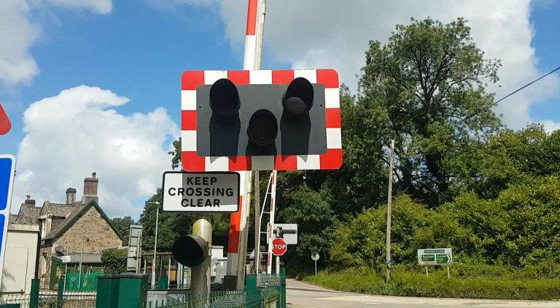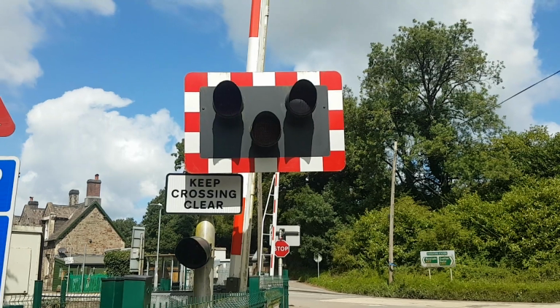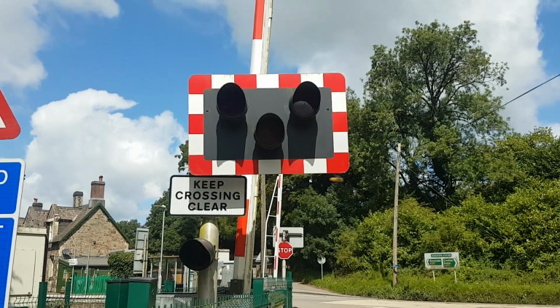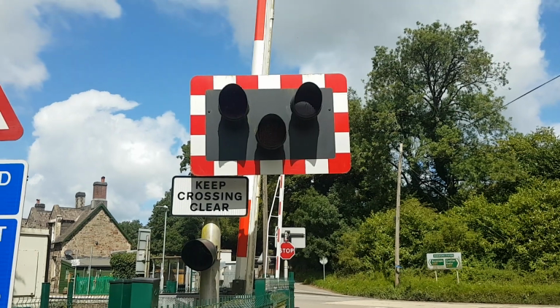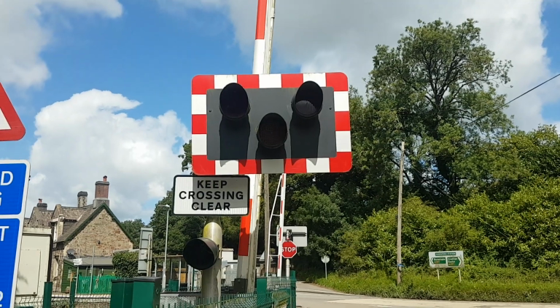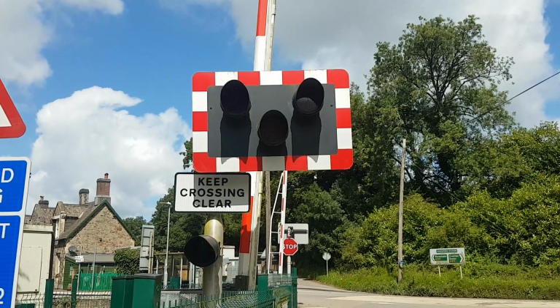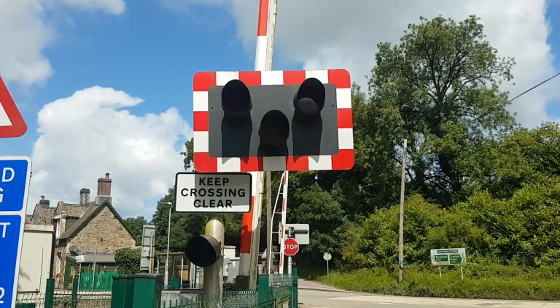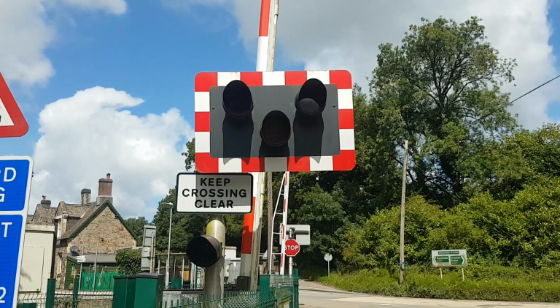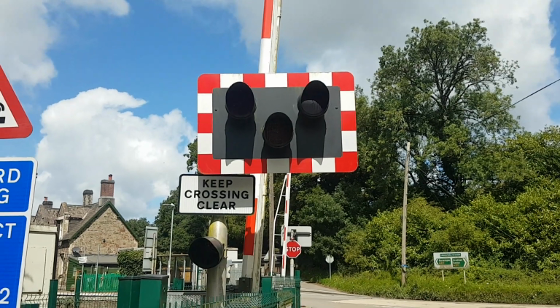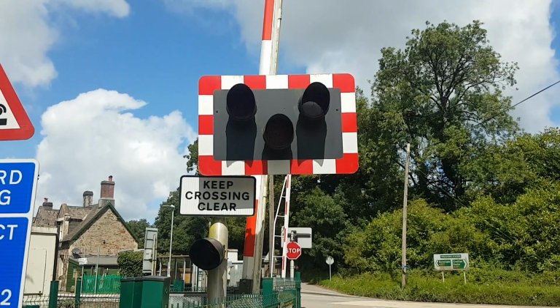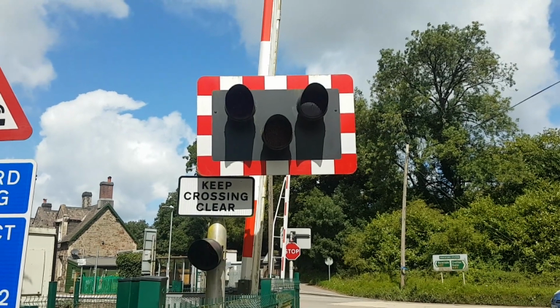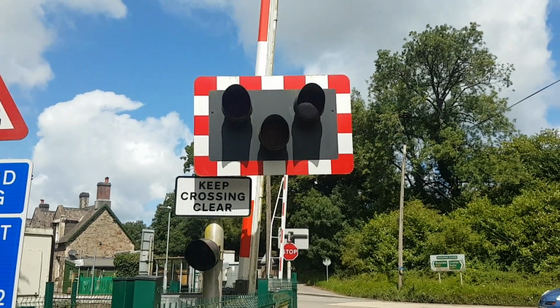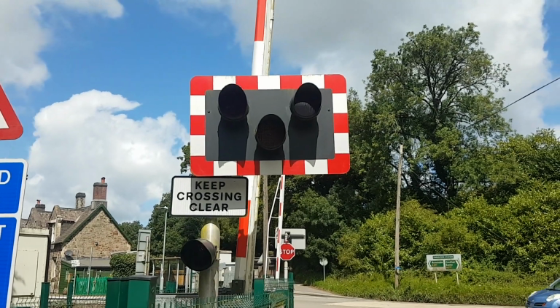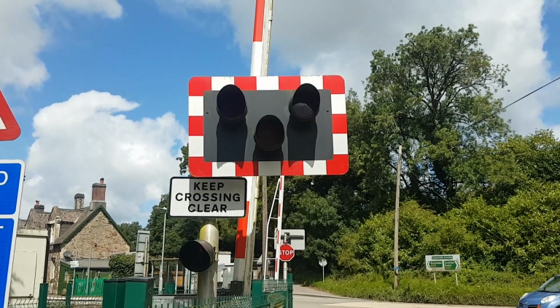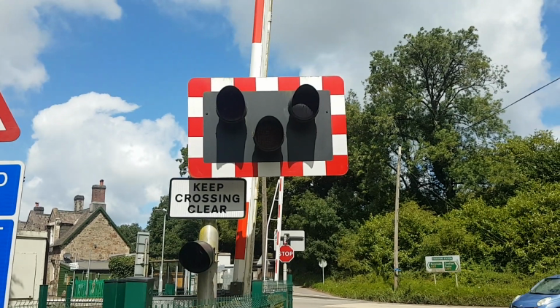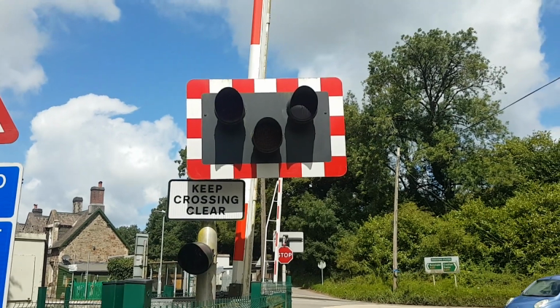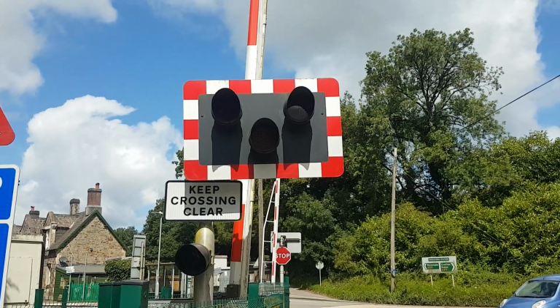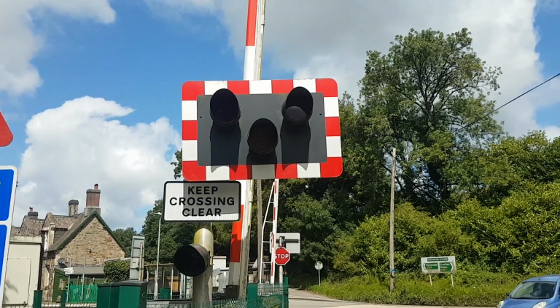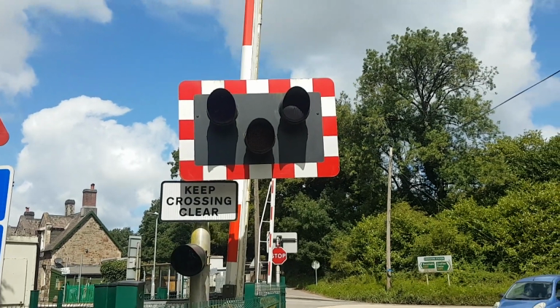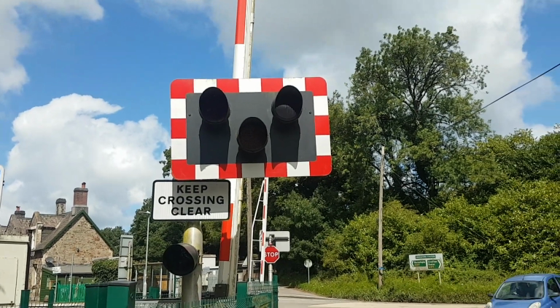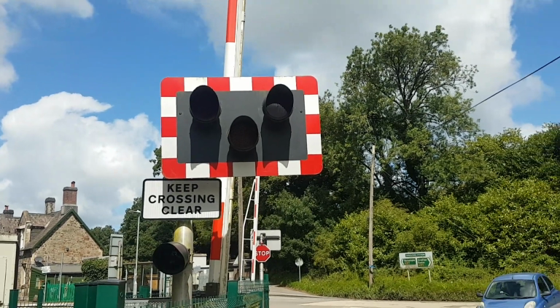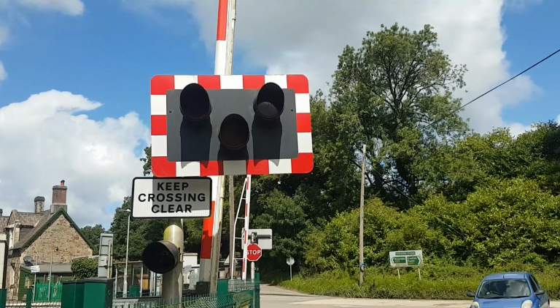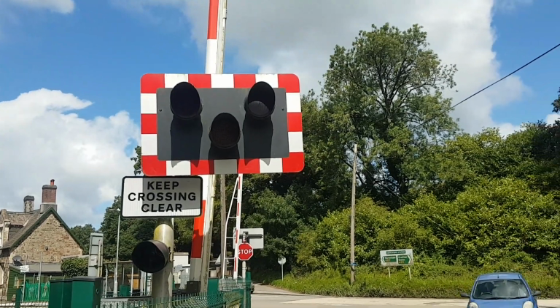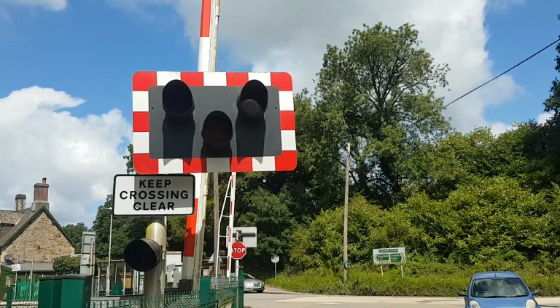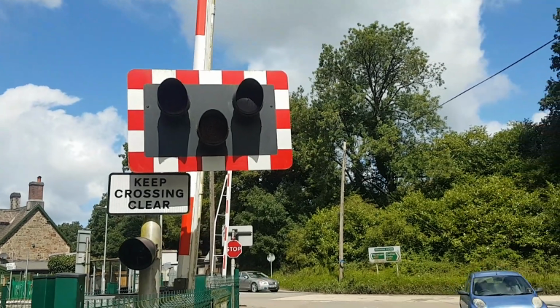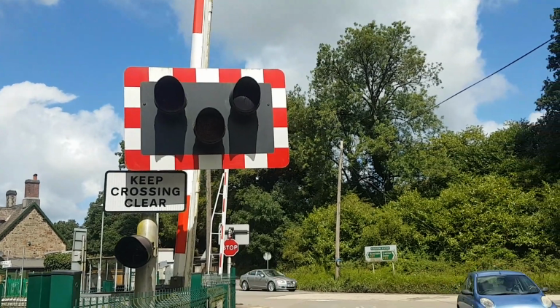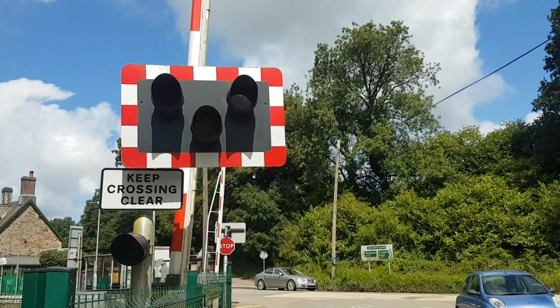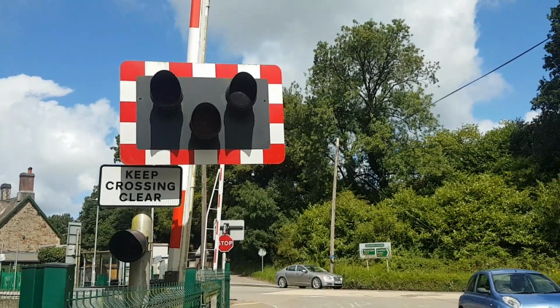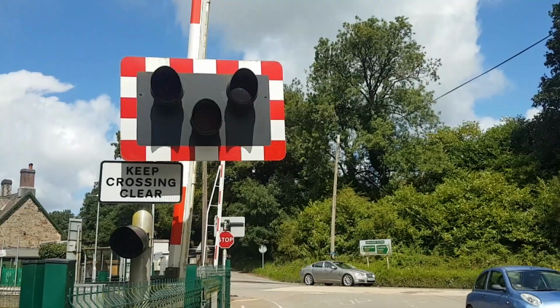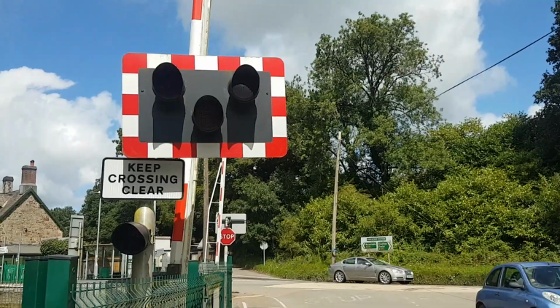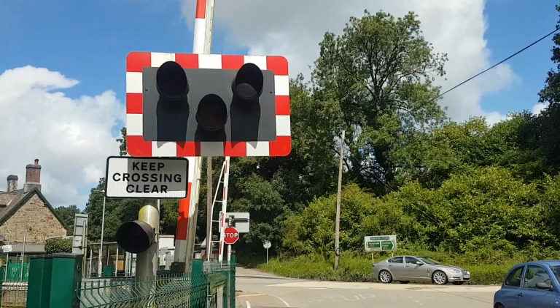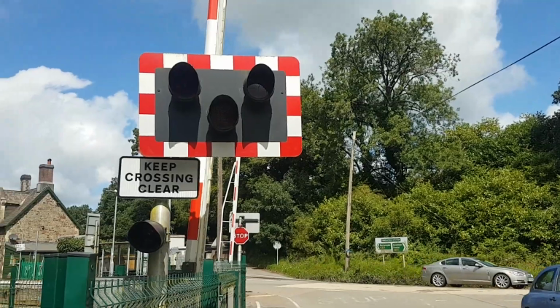Hello guys, Julian here. Now here we have an intro of Eggersford station level crossing in Devon.